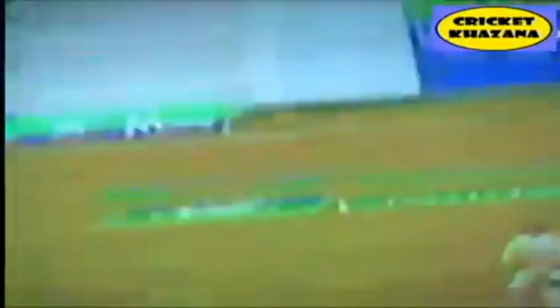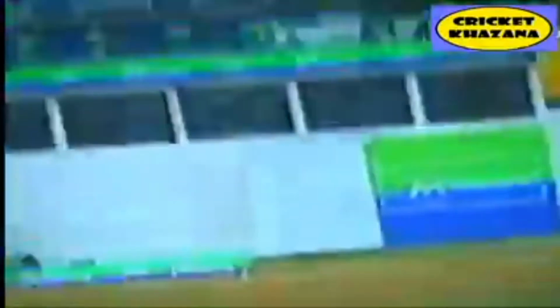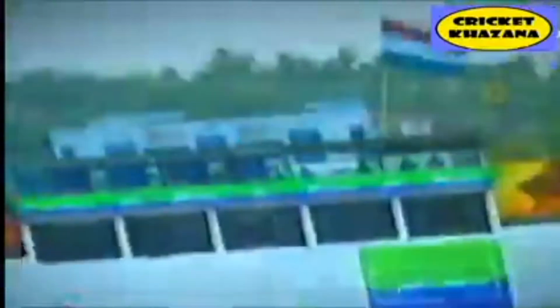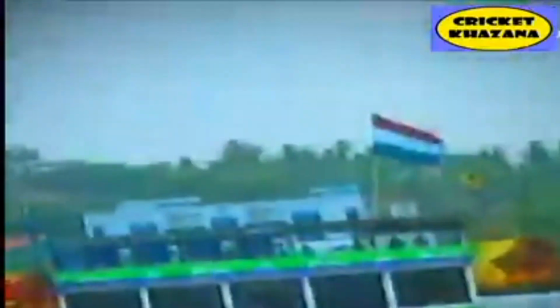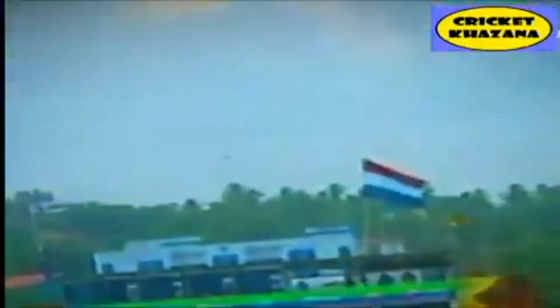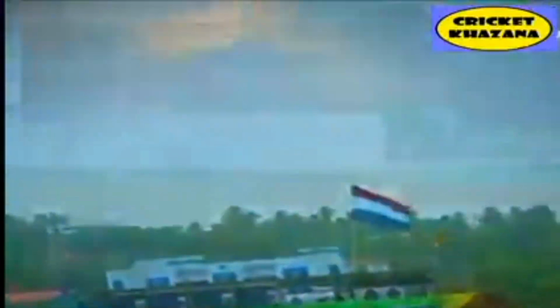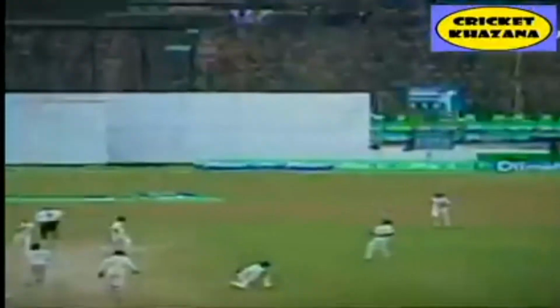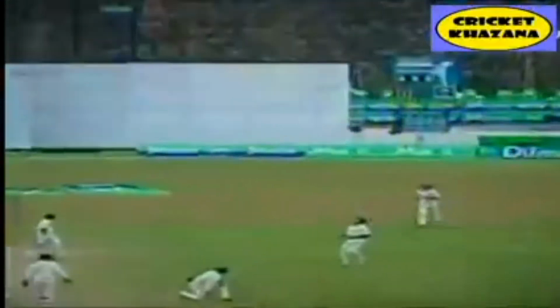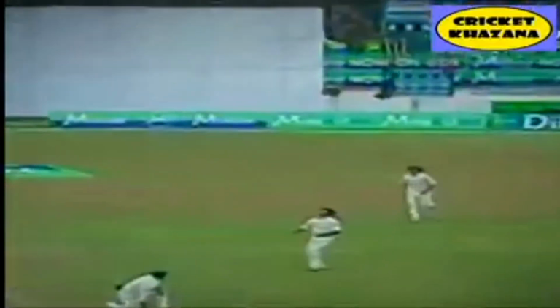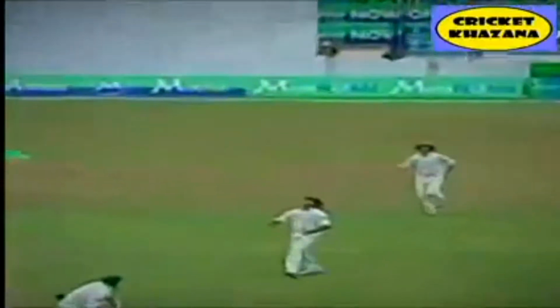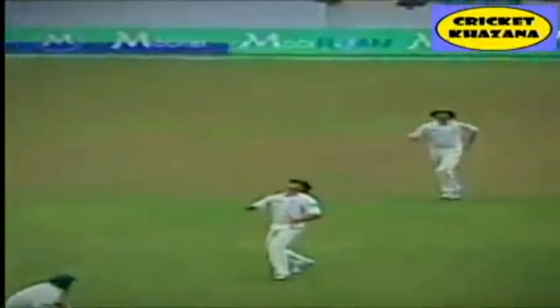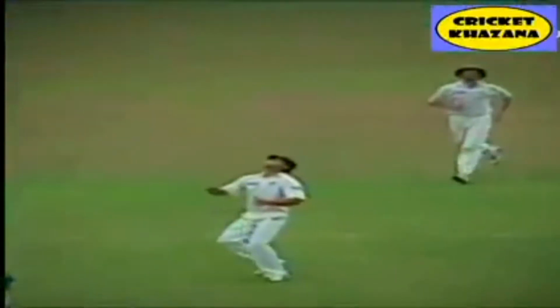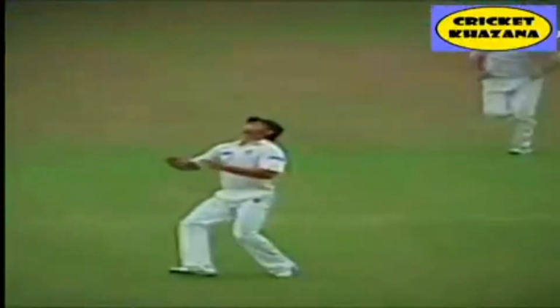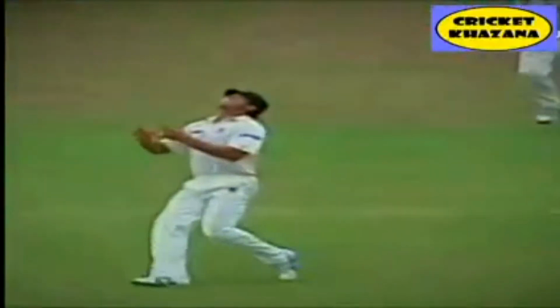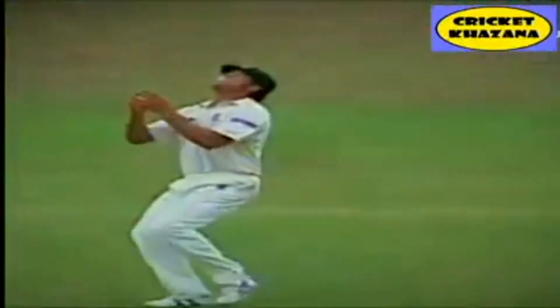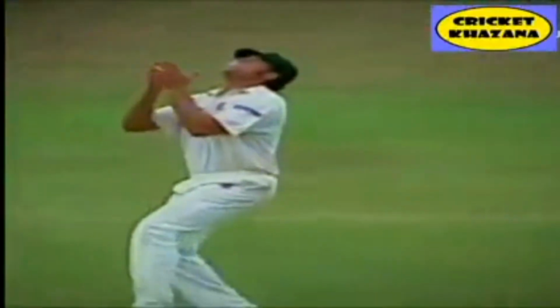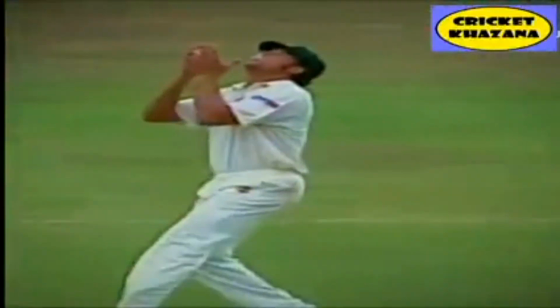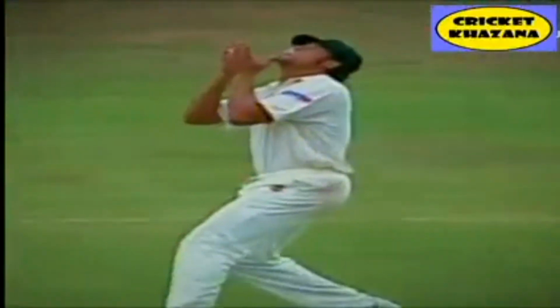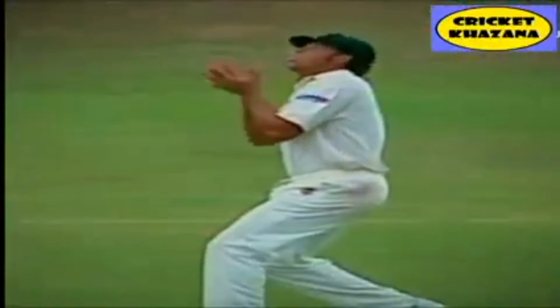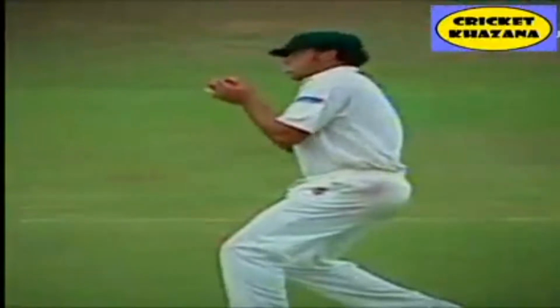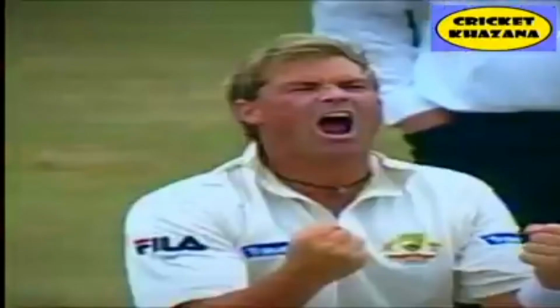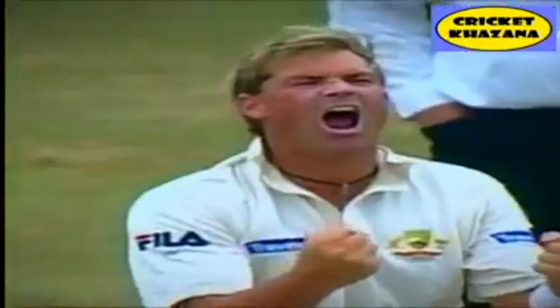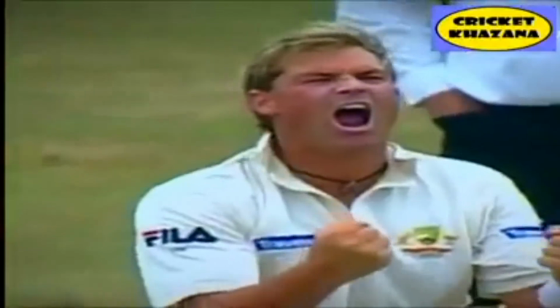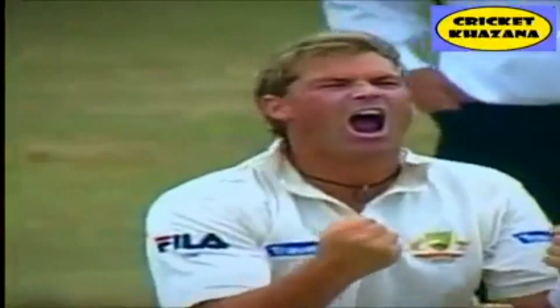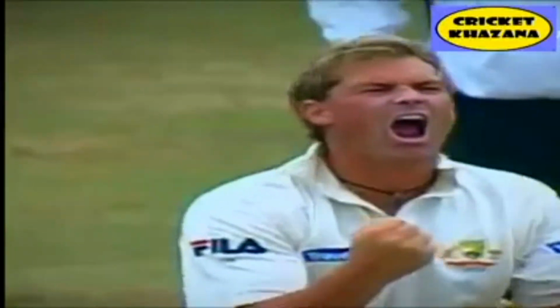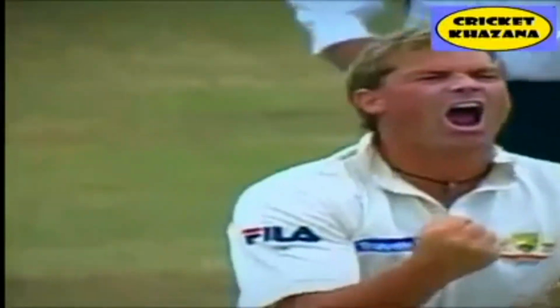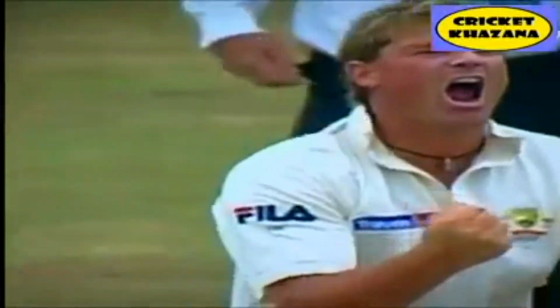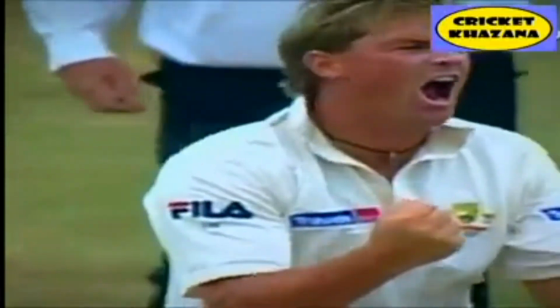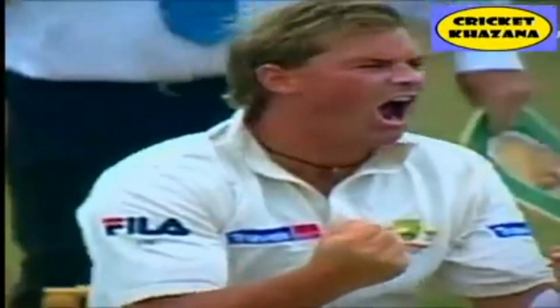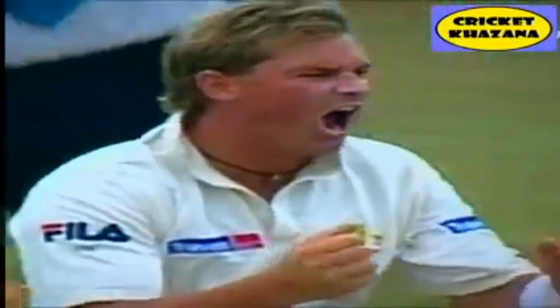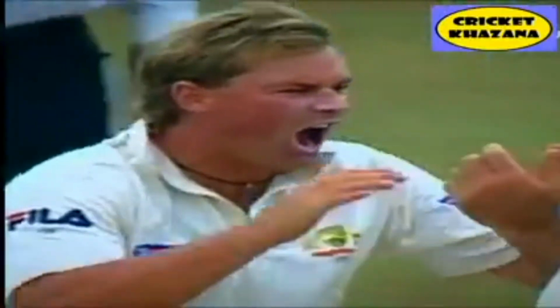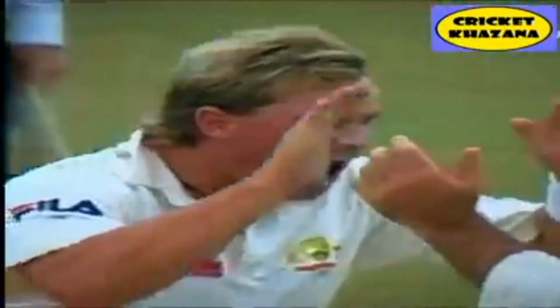Sweeps it straight up in the air, Andrew Symonds is on it, and there is wicket number 500.